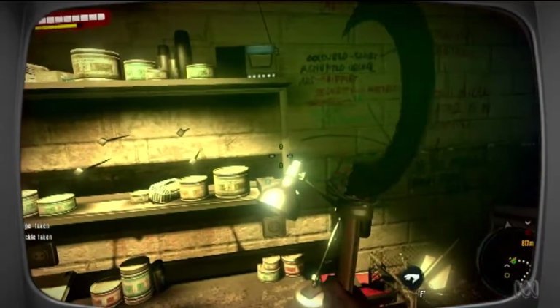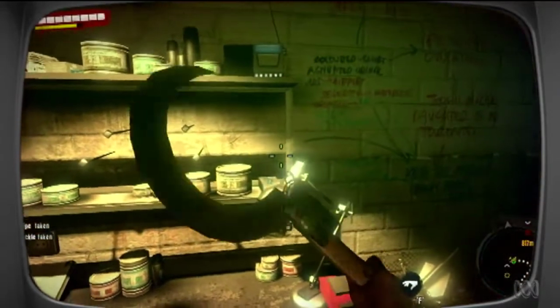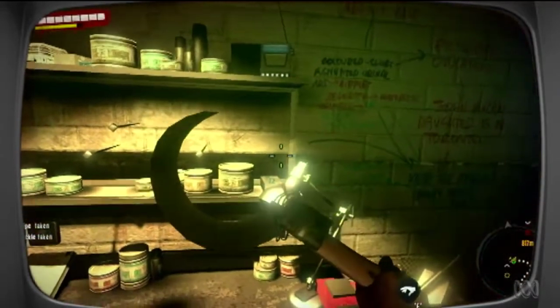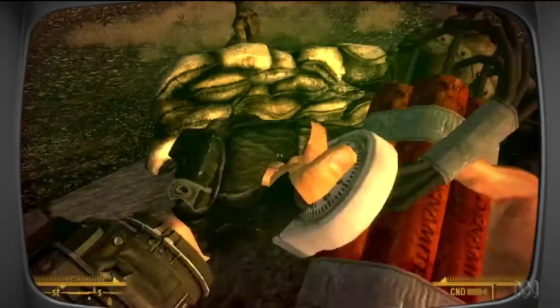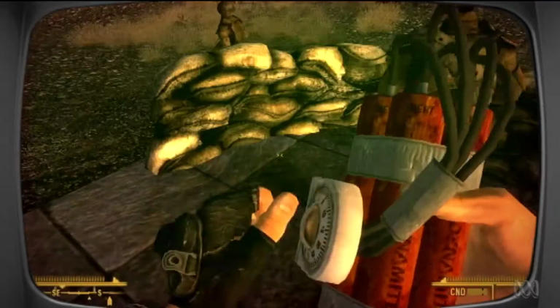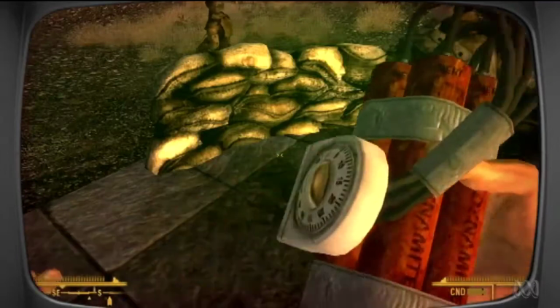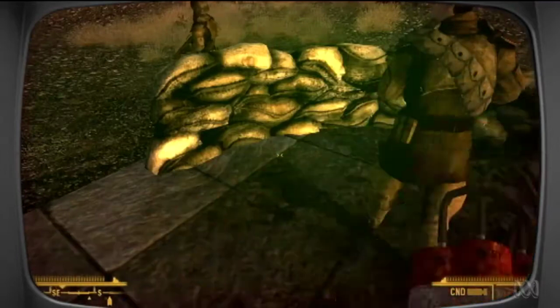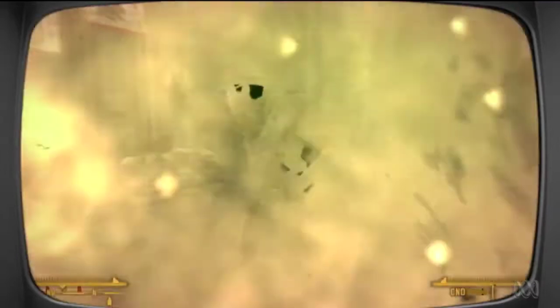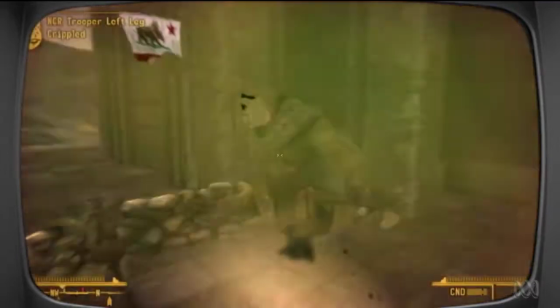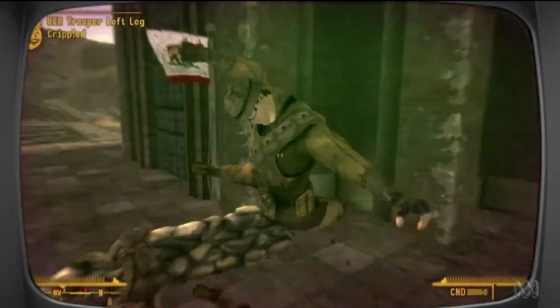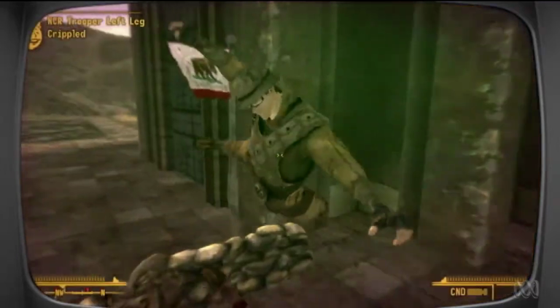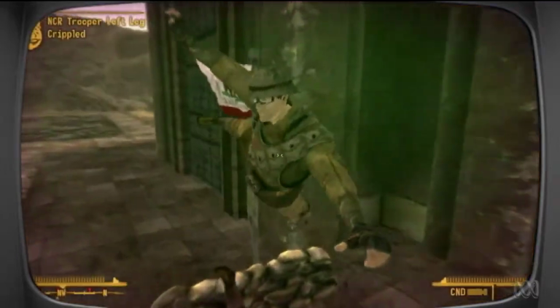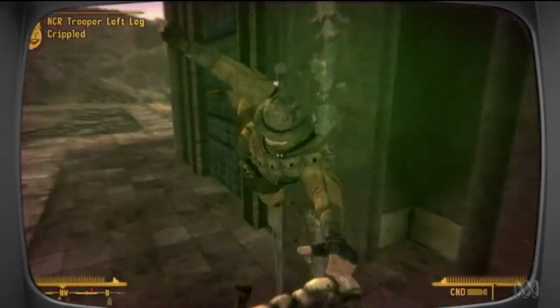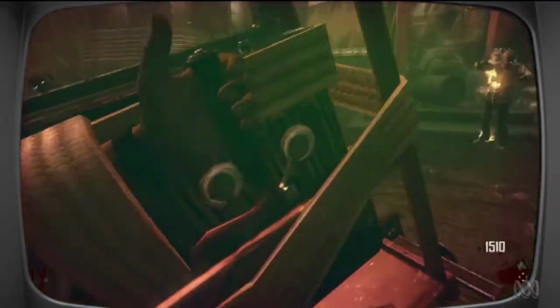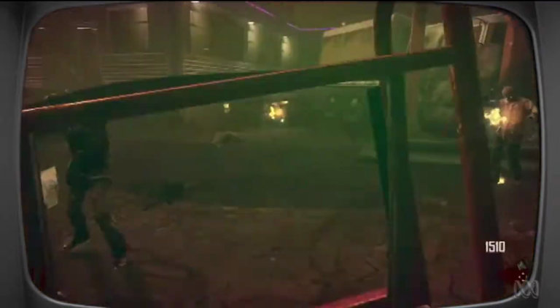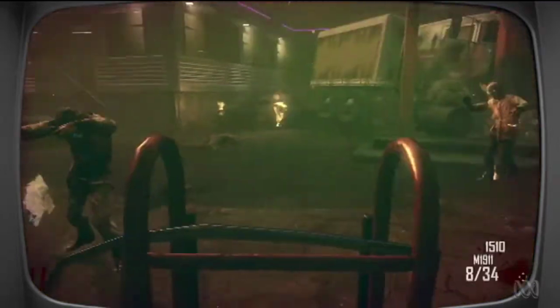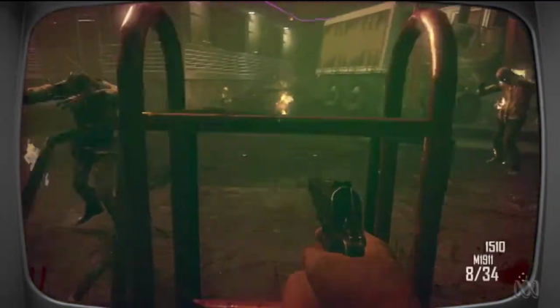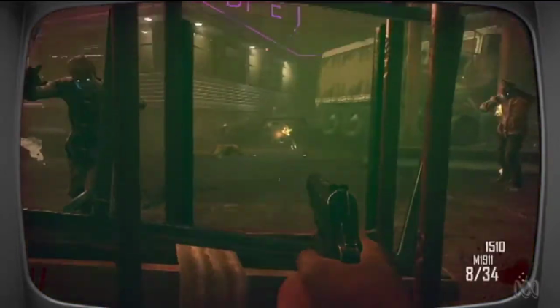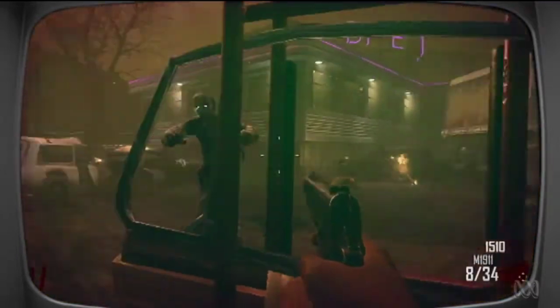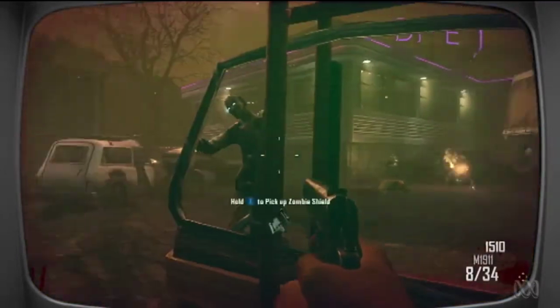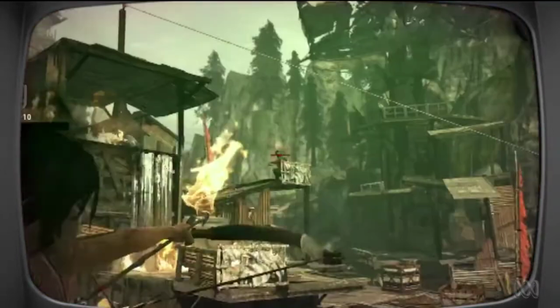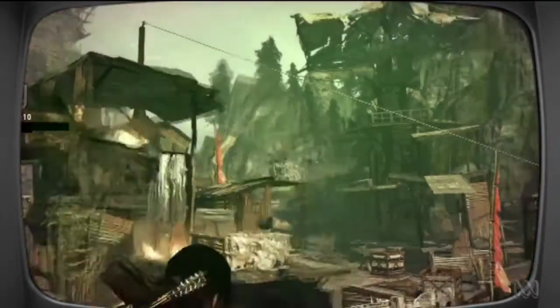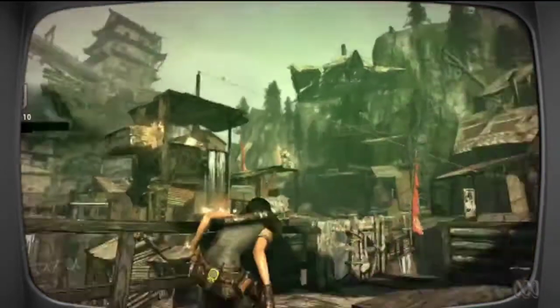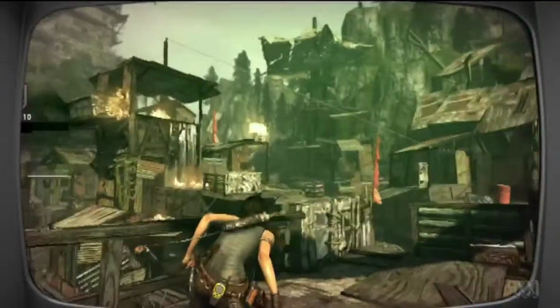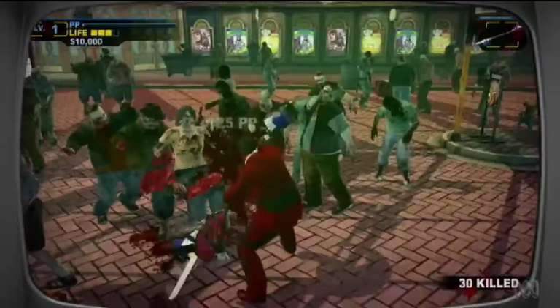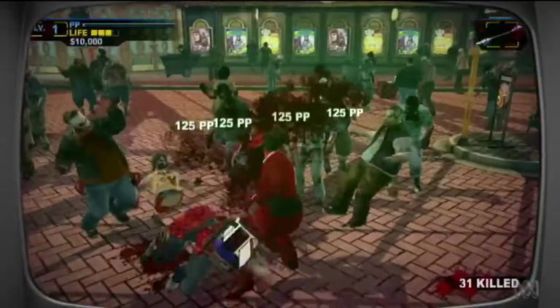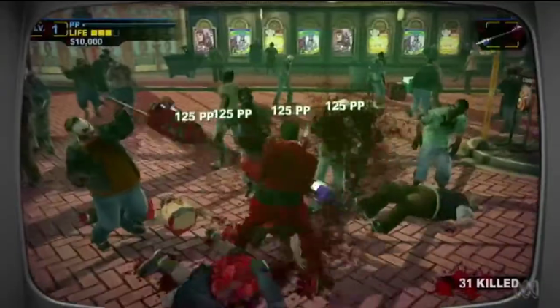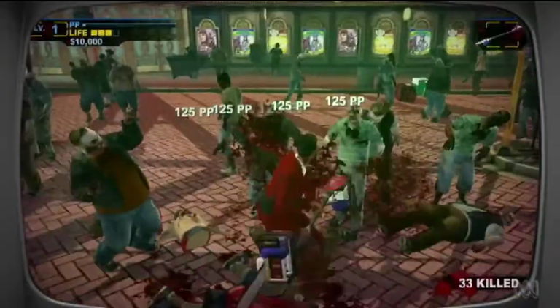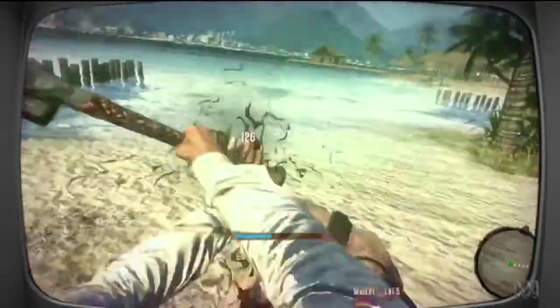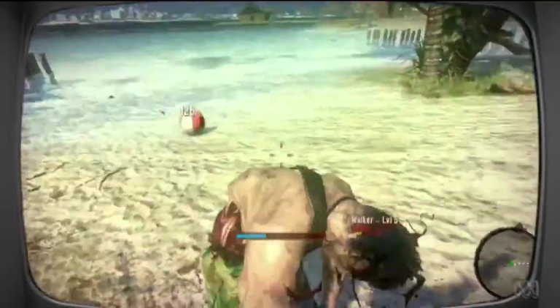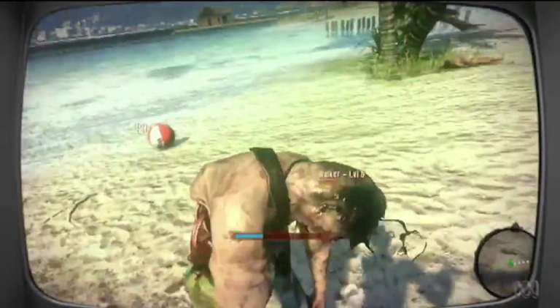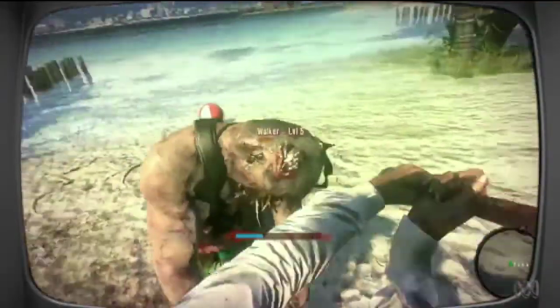So remember, when it comes to dealing out damage to the dangerous and the undead, nothing quite does it like Duck Tape.